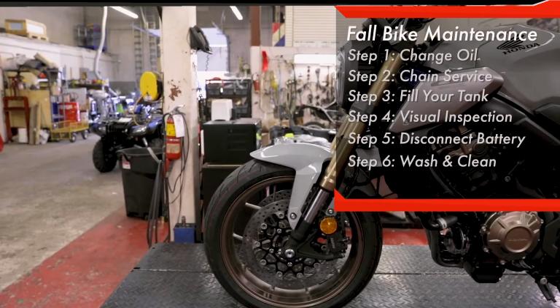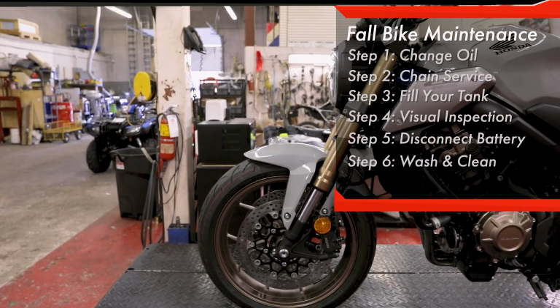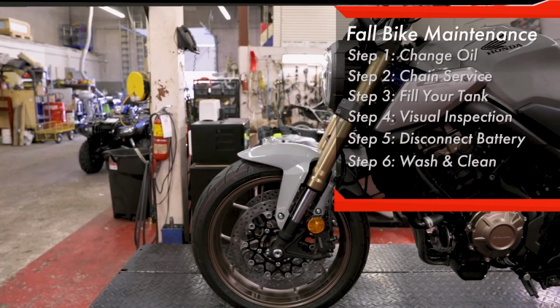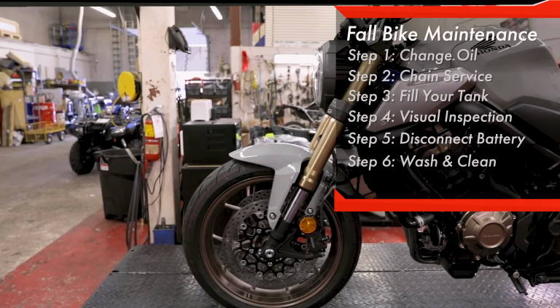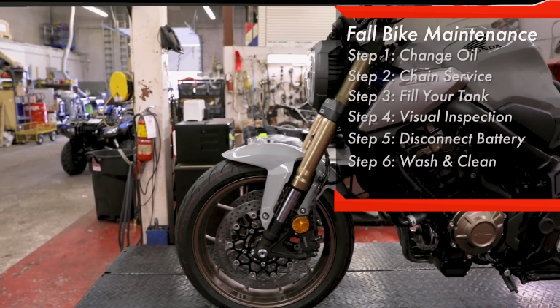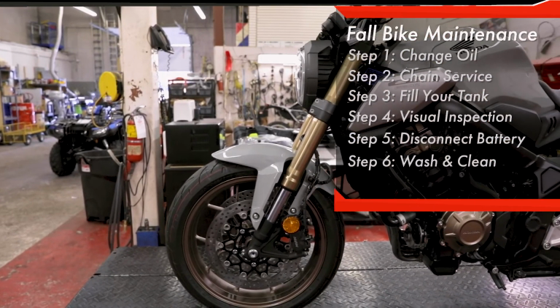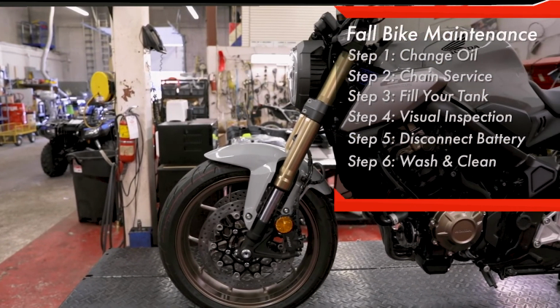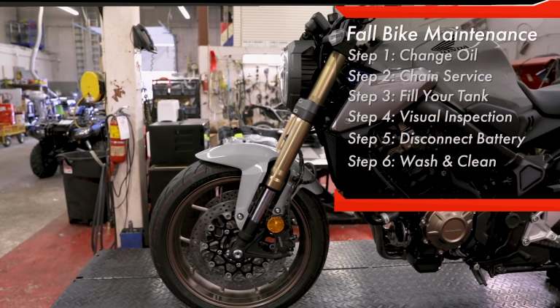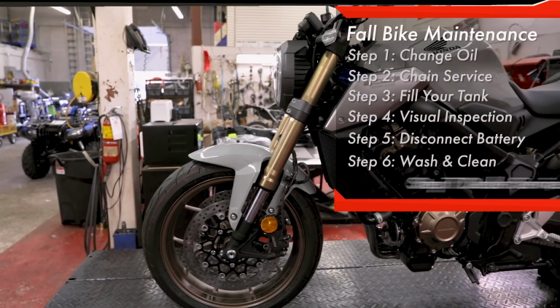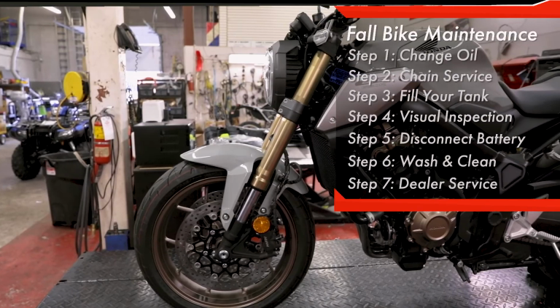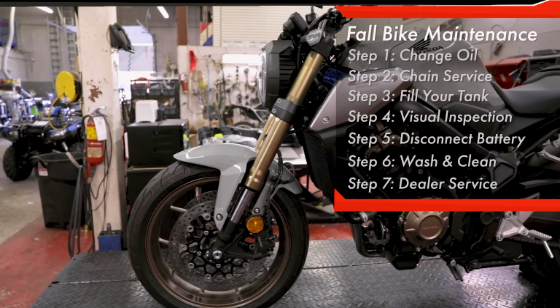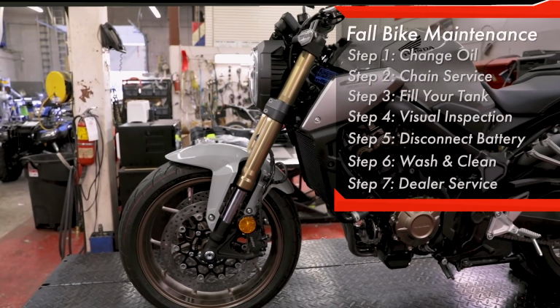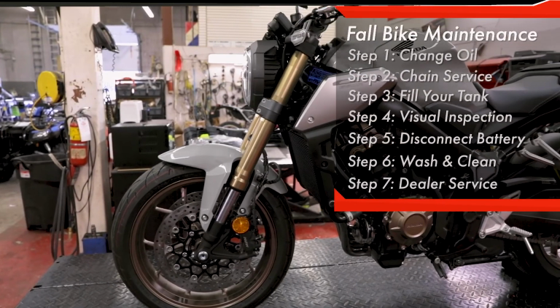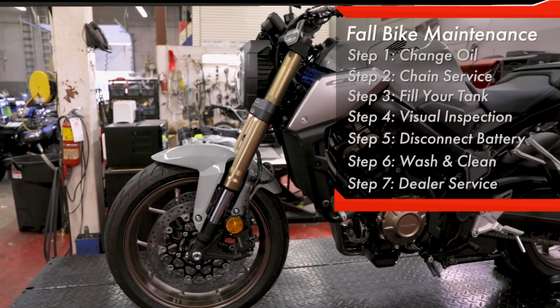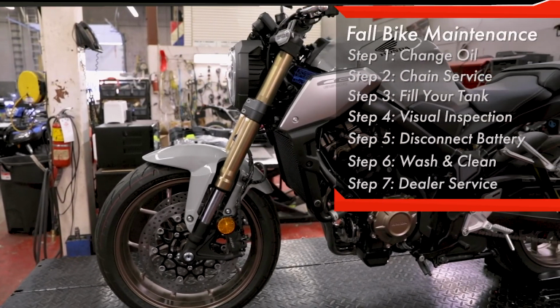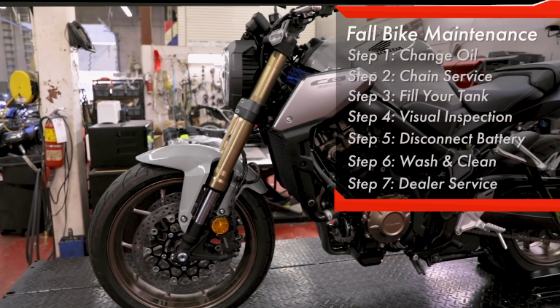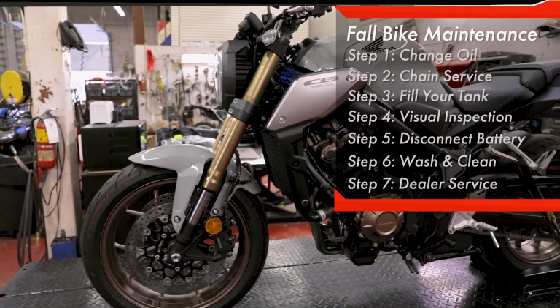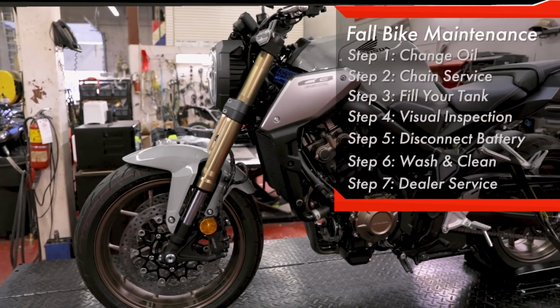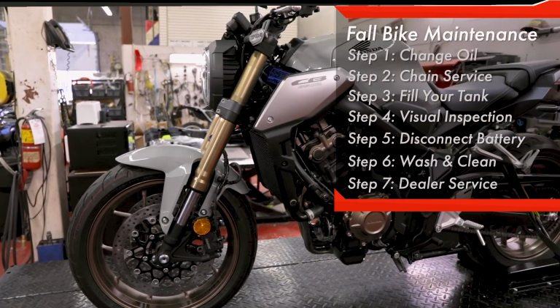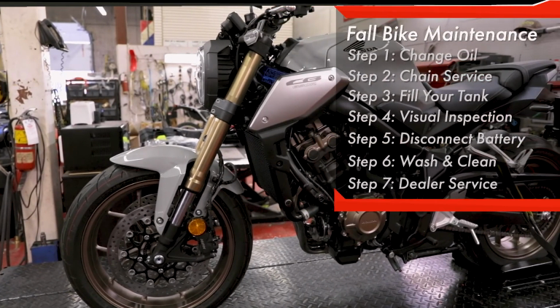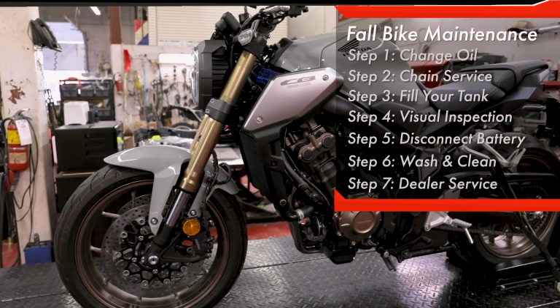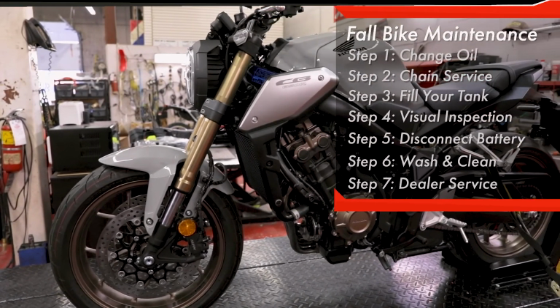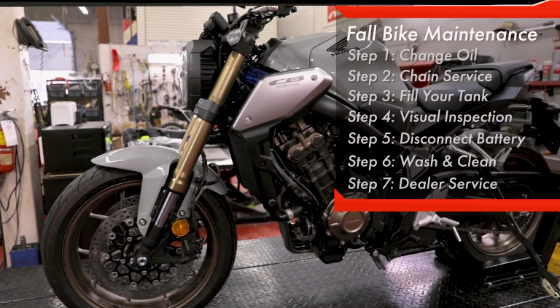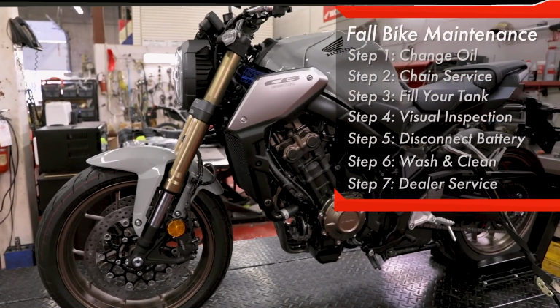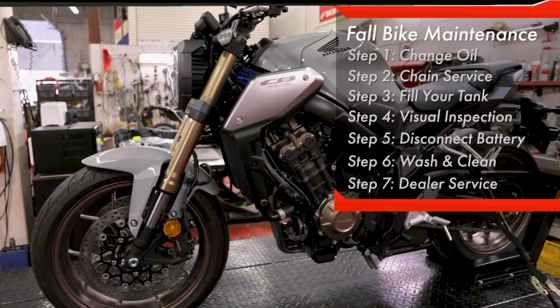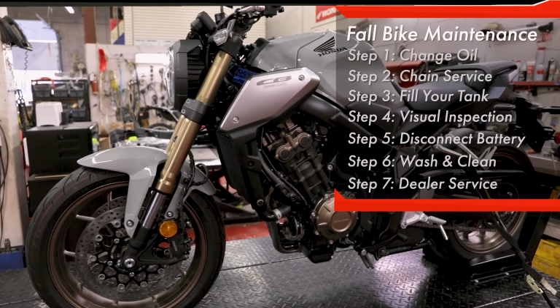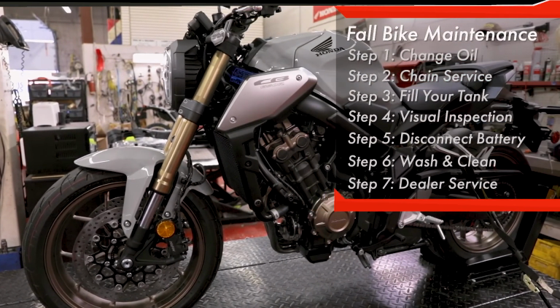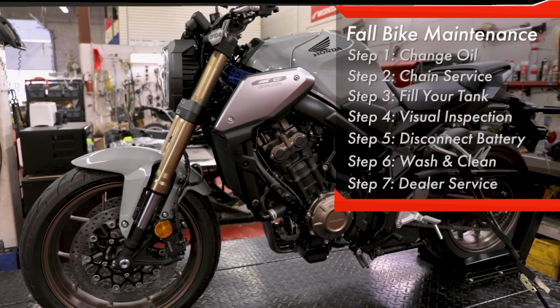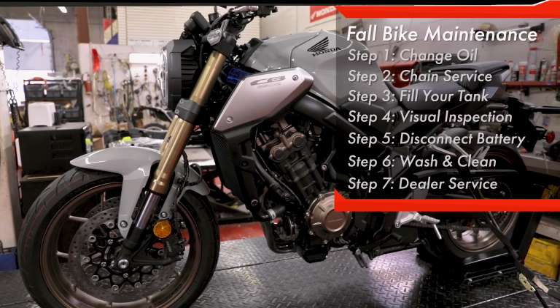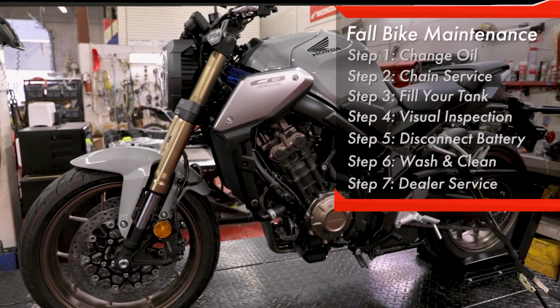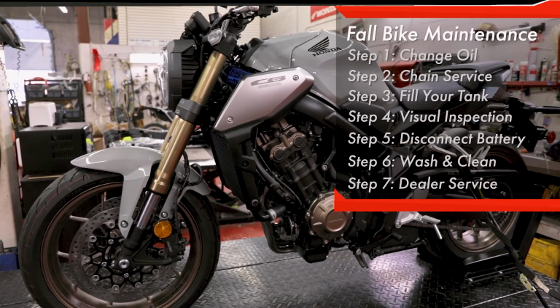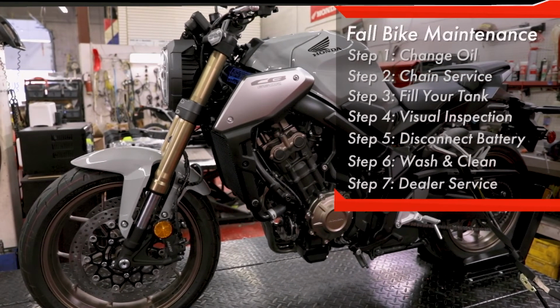You also have the option of bringing your bike into the local Honda dealer for them to perform a winter storage service.